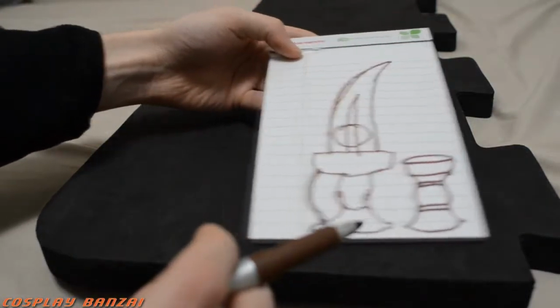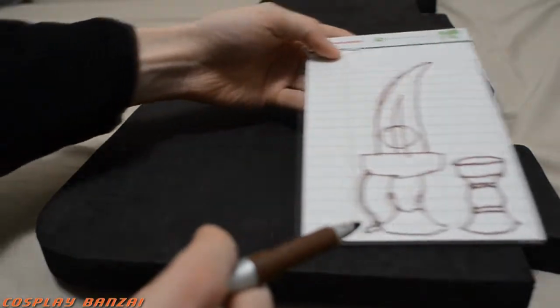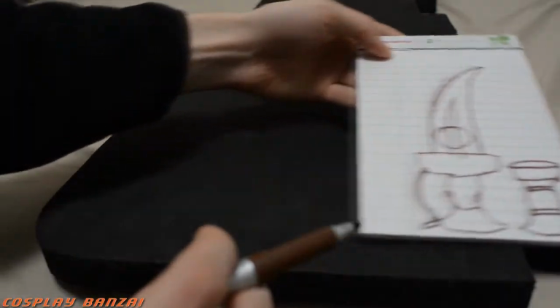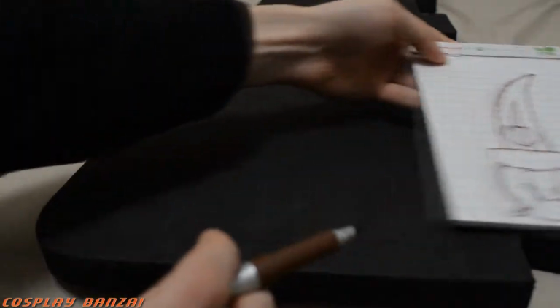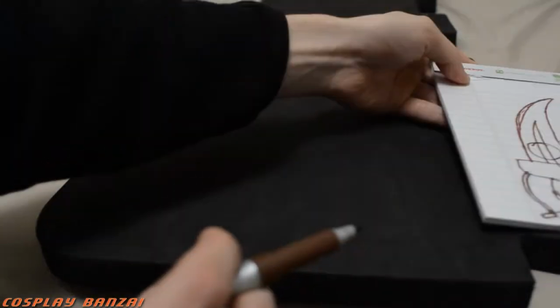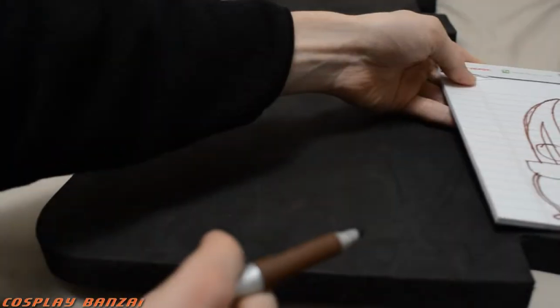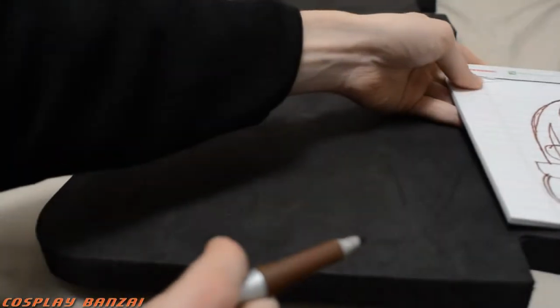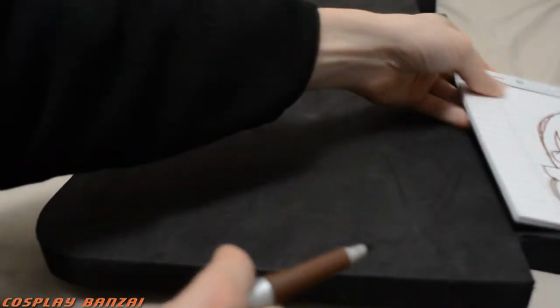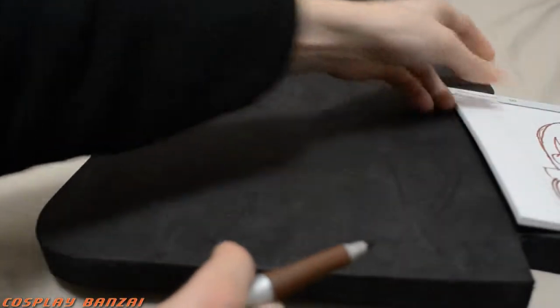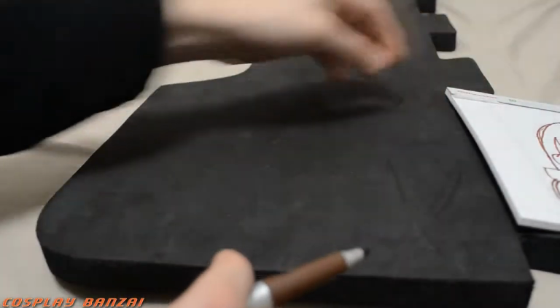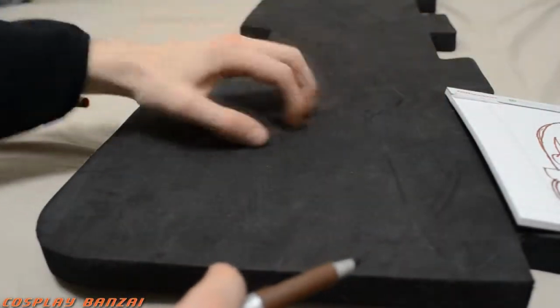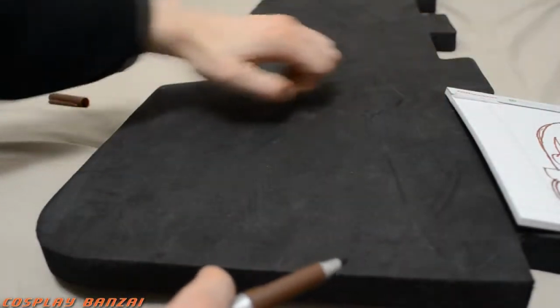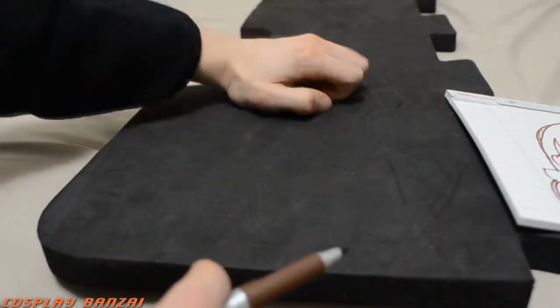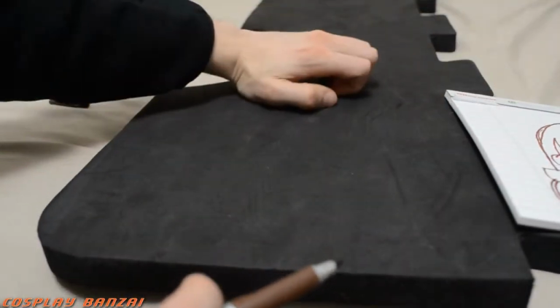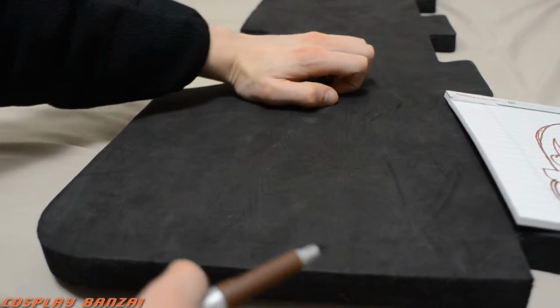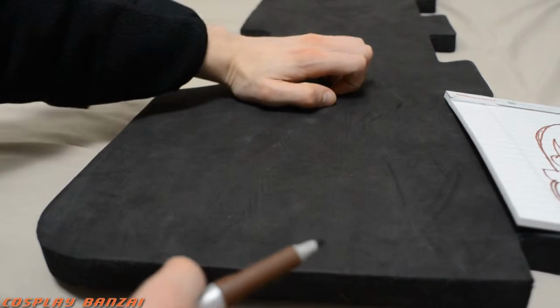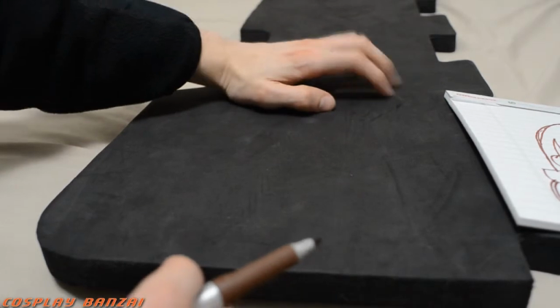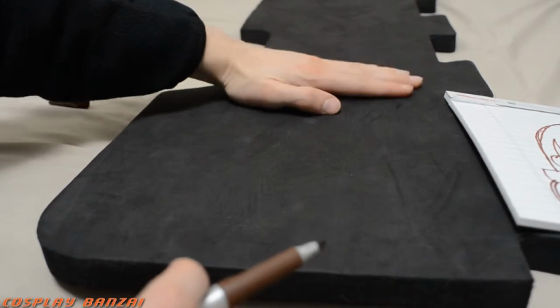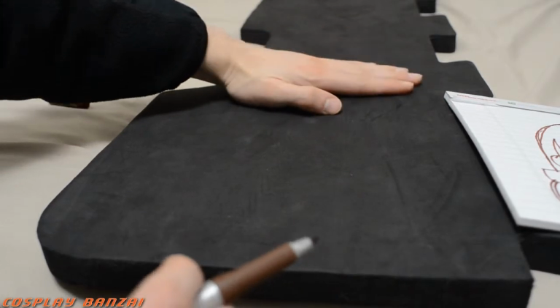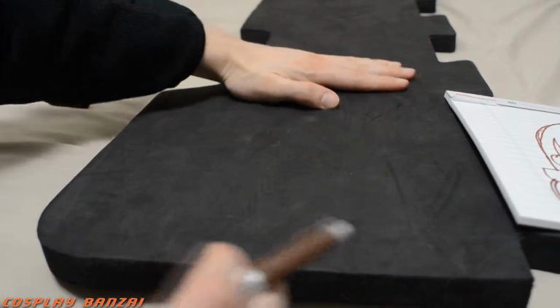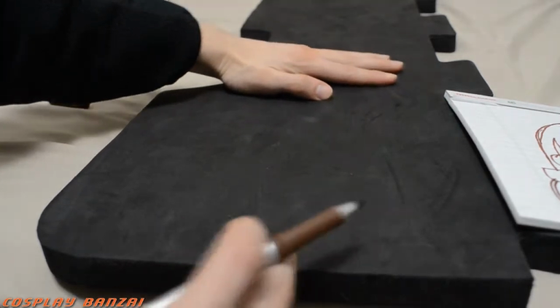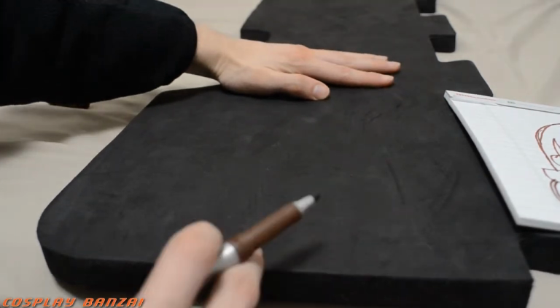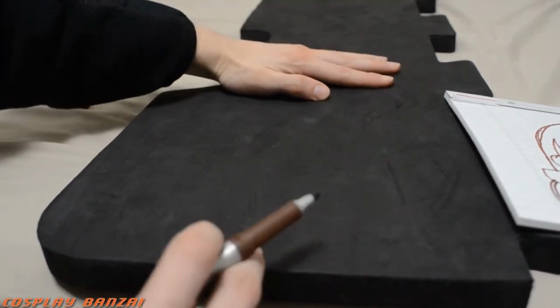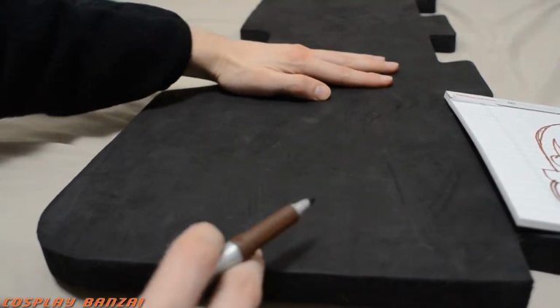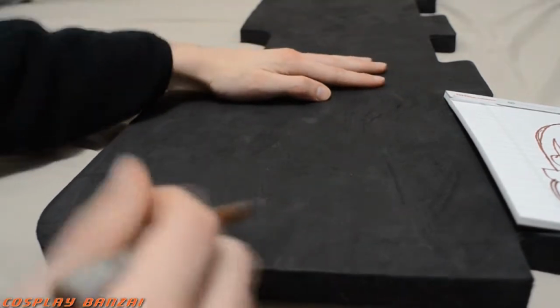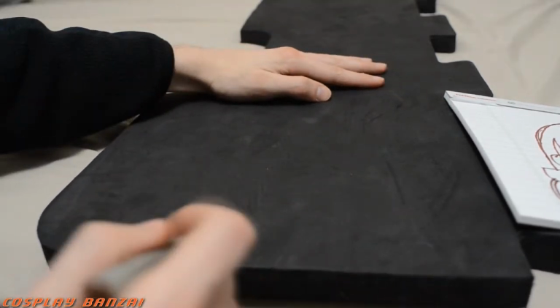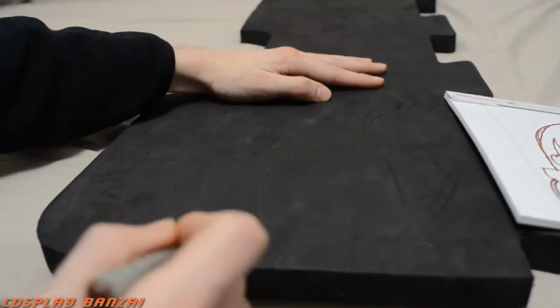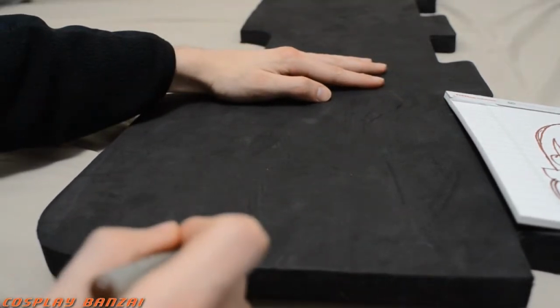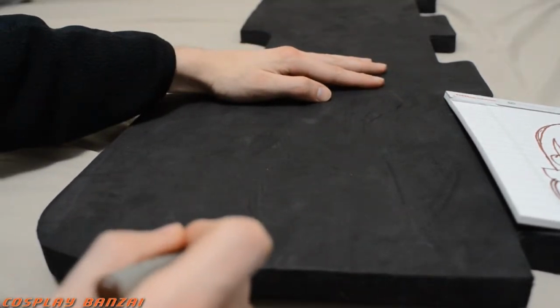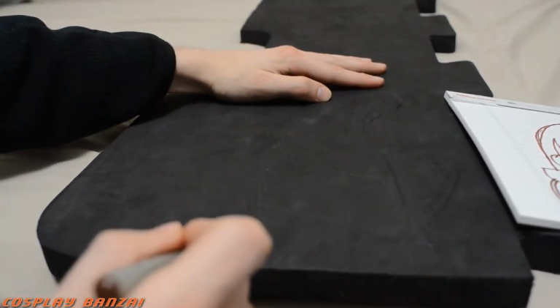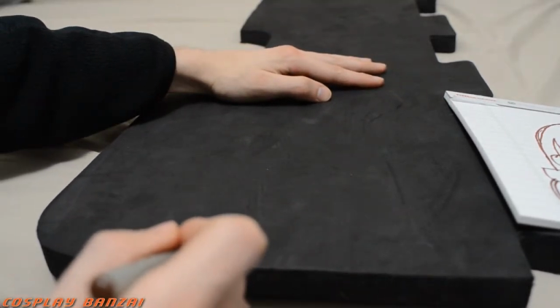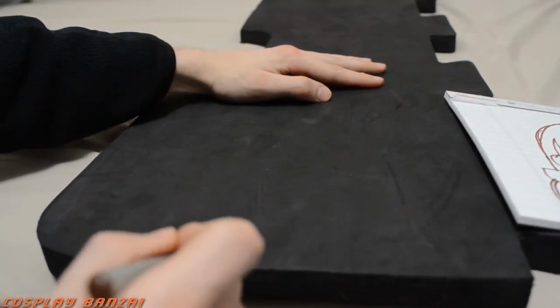Here is a video about my first prop. It was Alibaba Saluja from Magi.